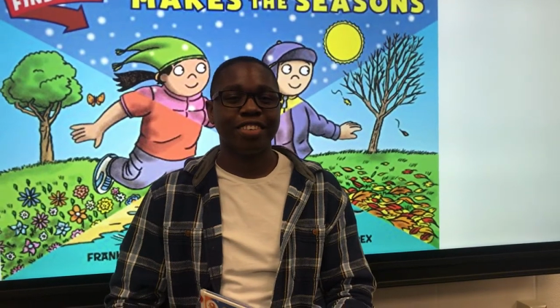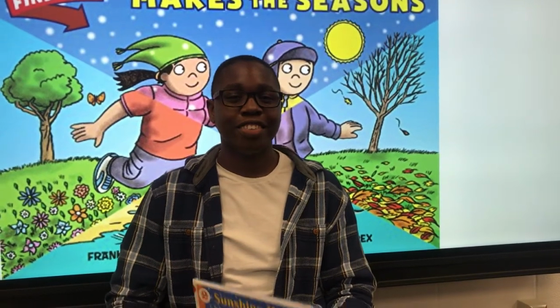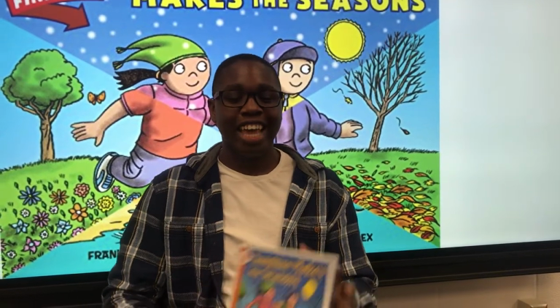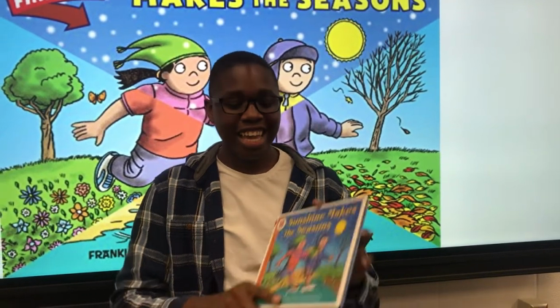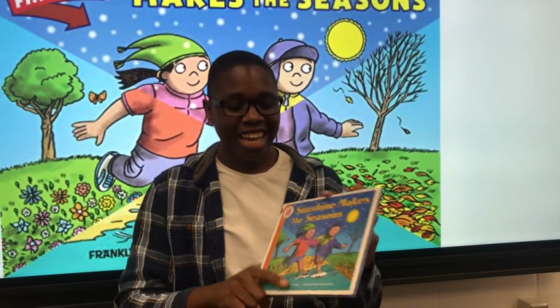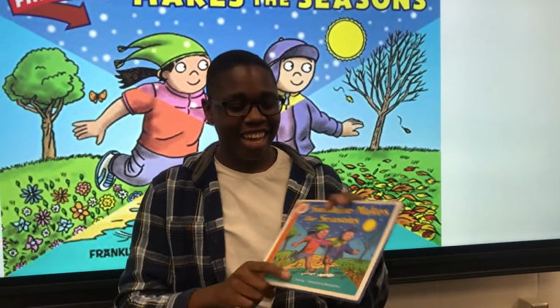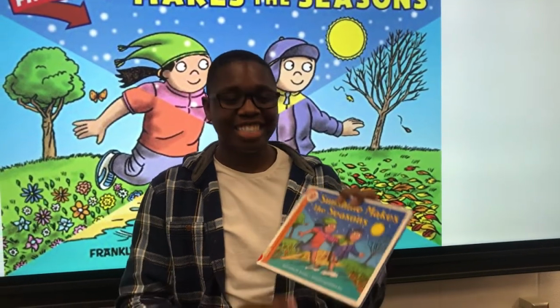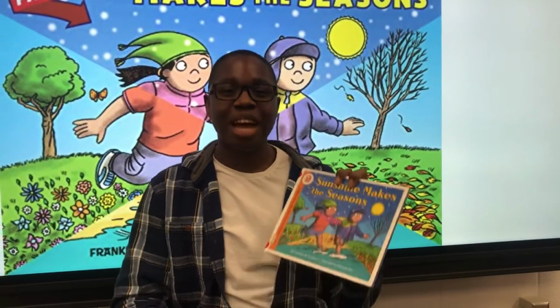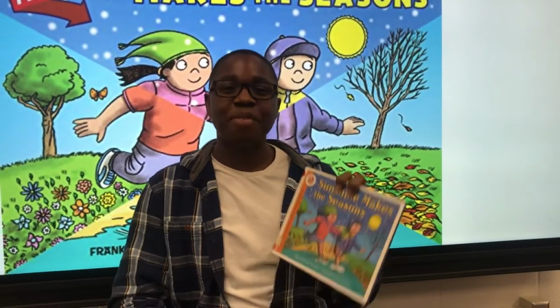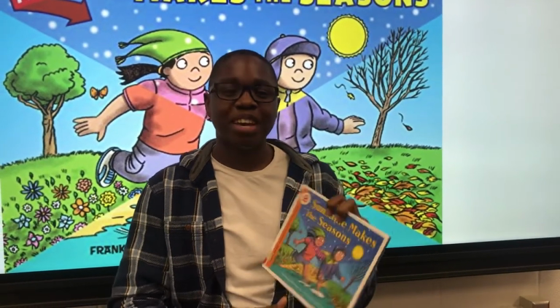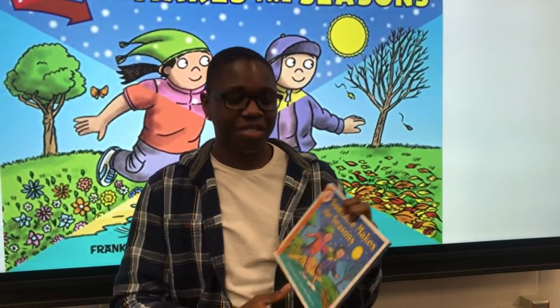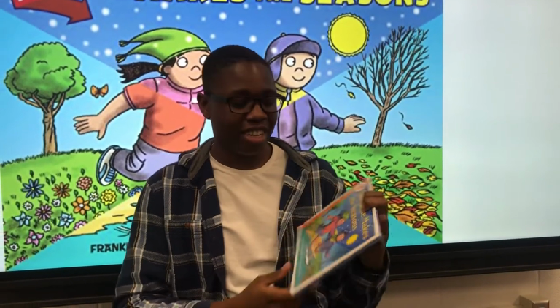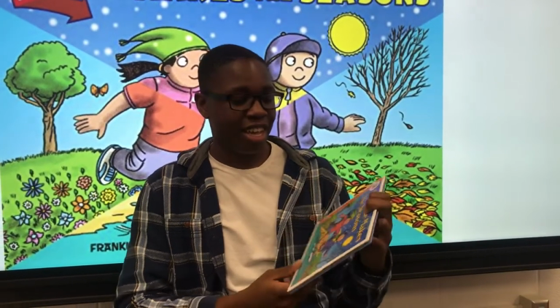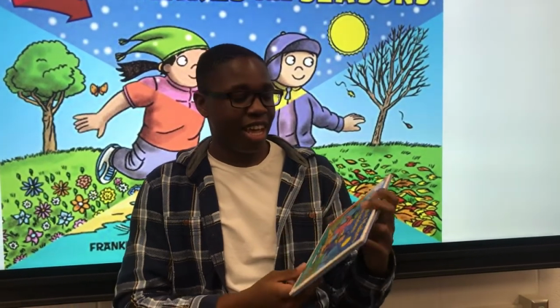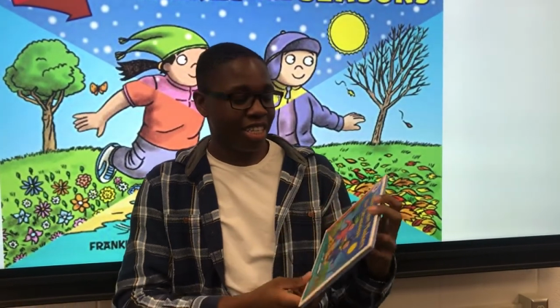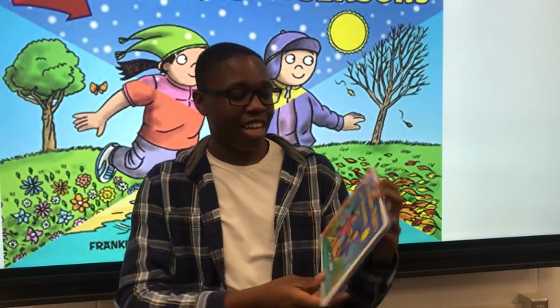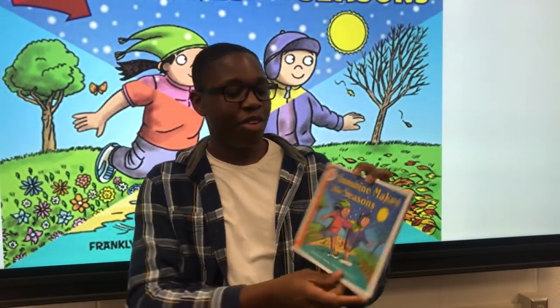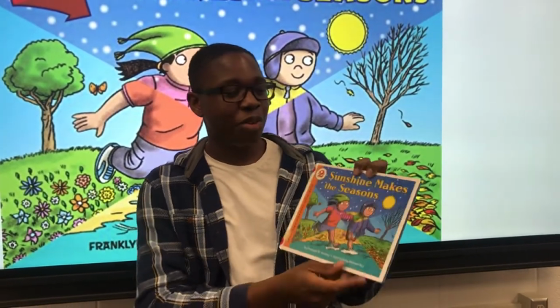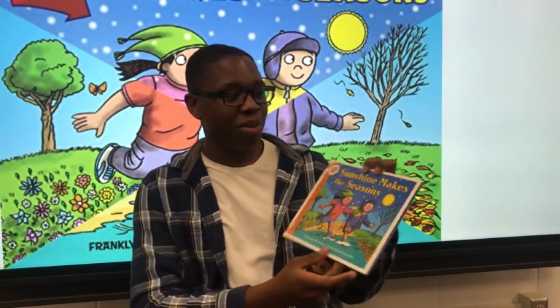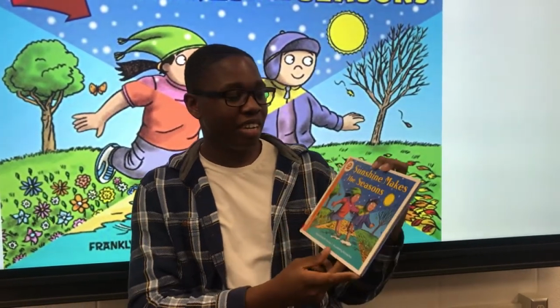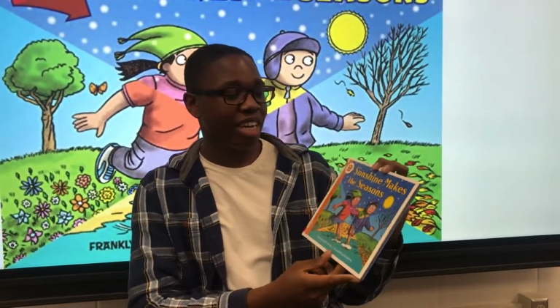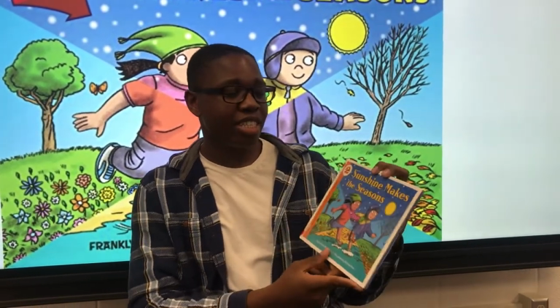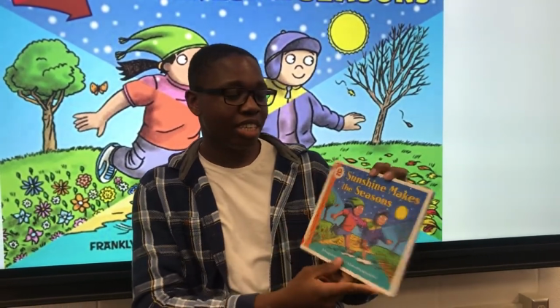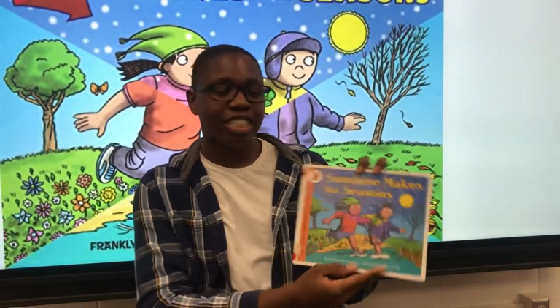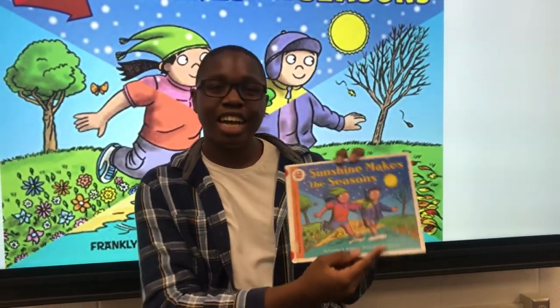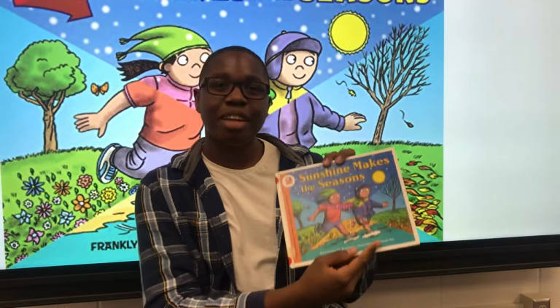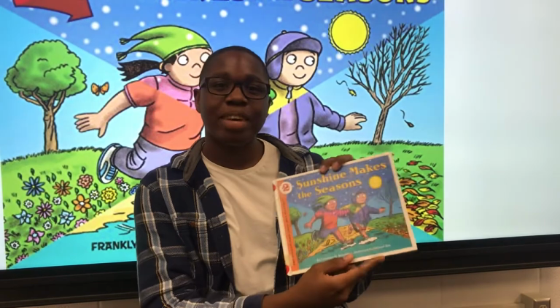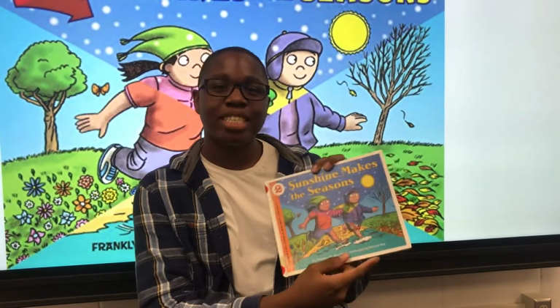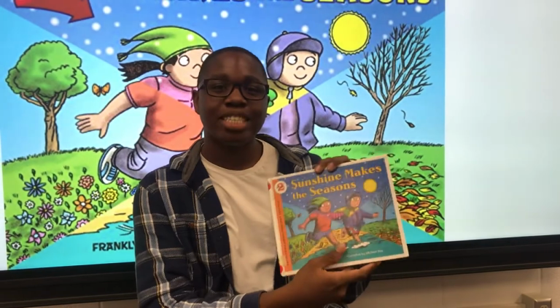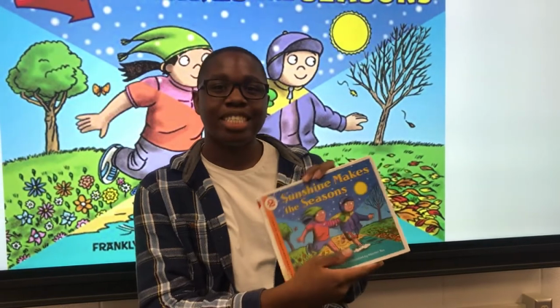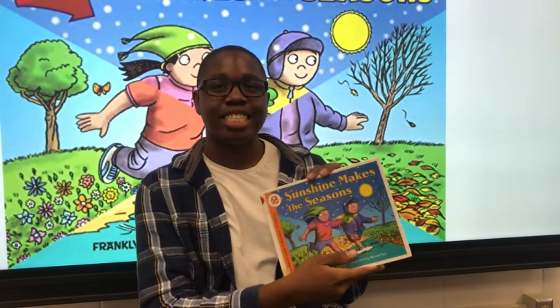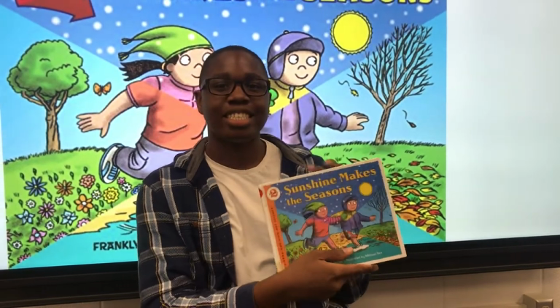Hey guys, I'm Avery and today we'll be reading Sunshine Makes the Seasons.